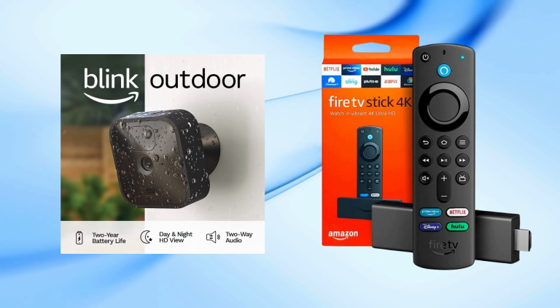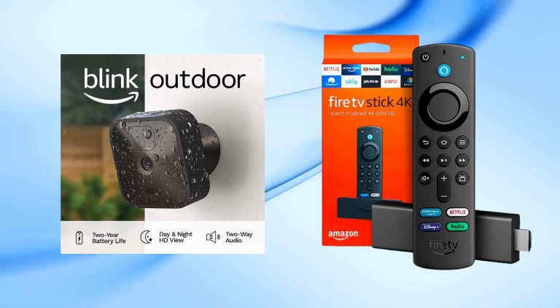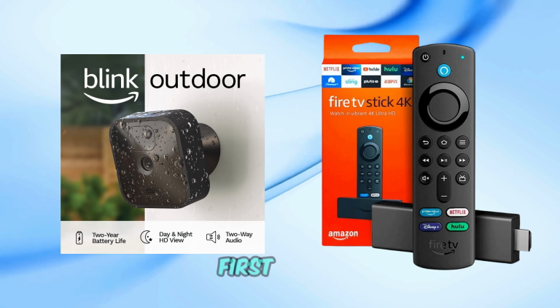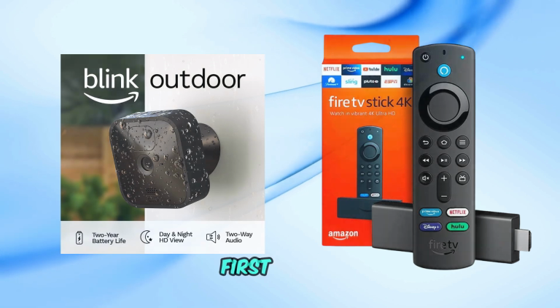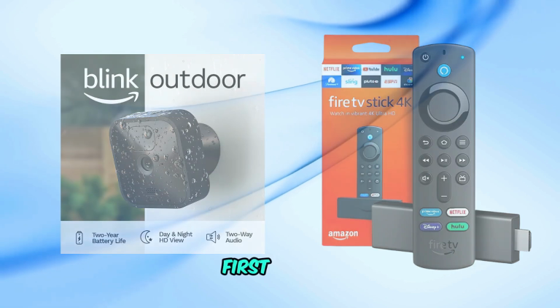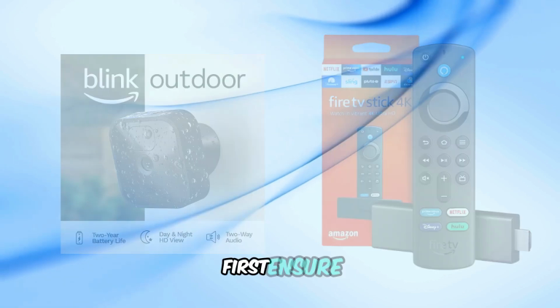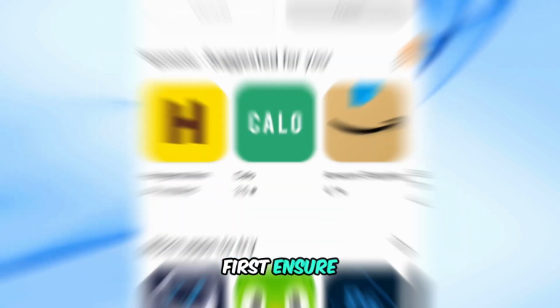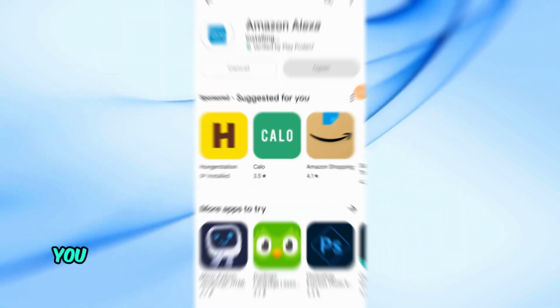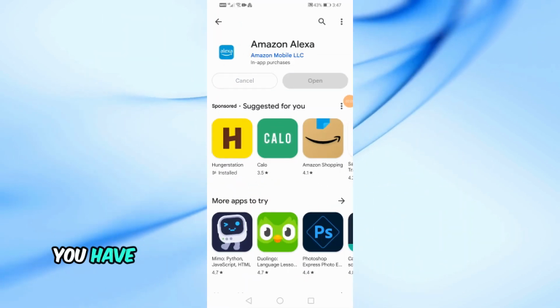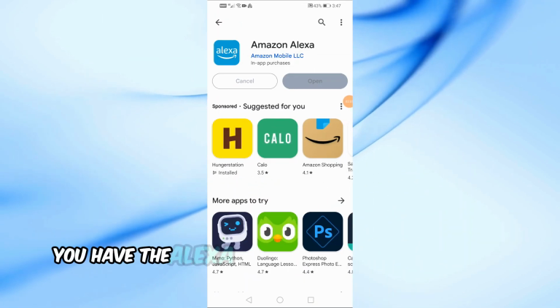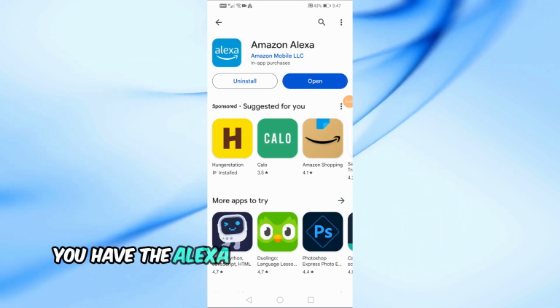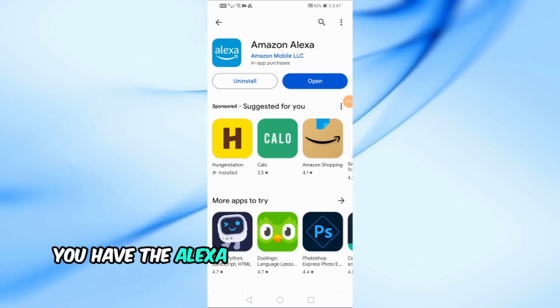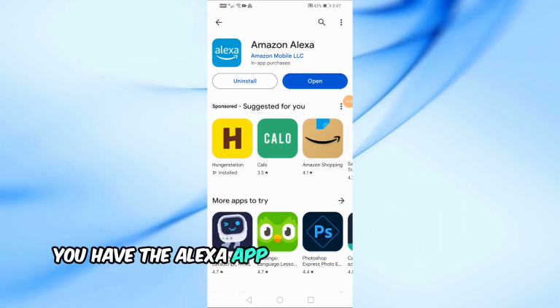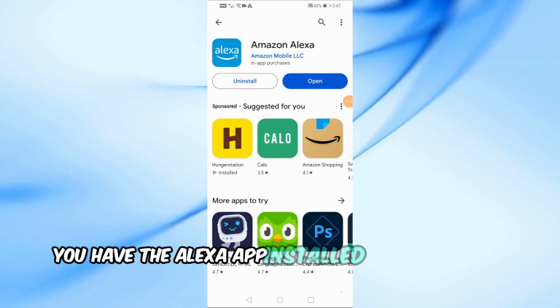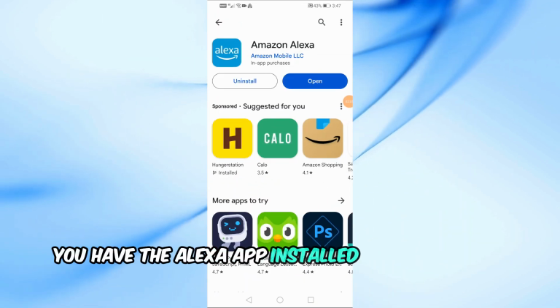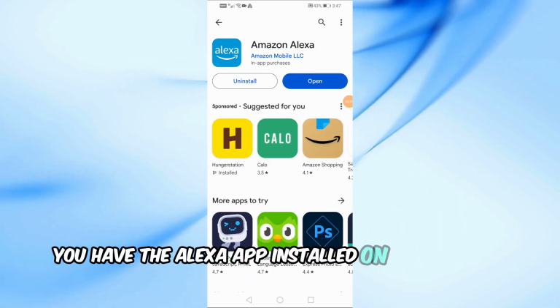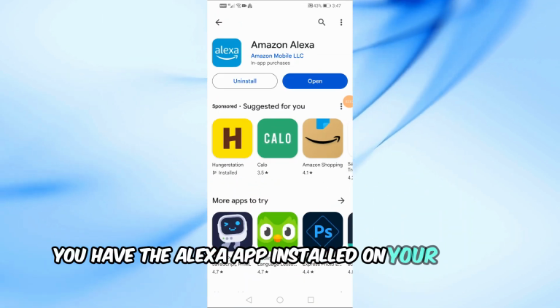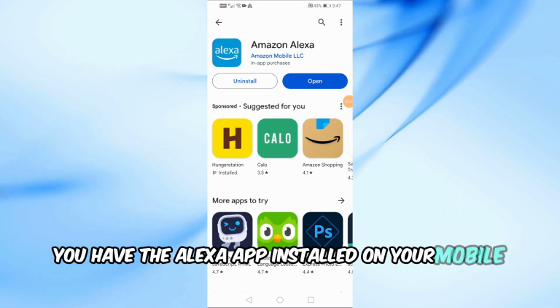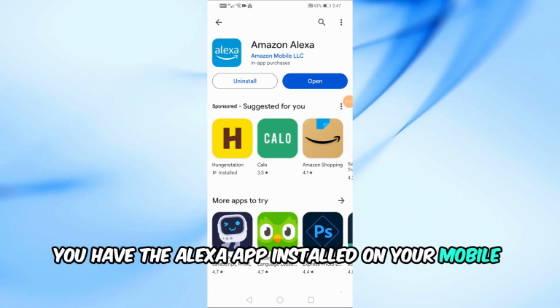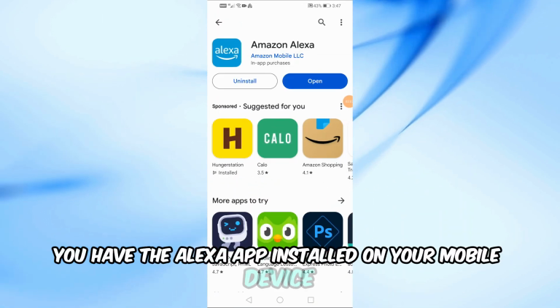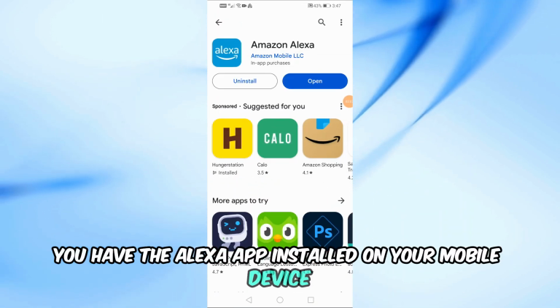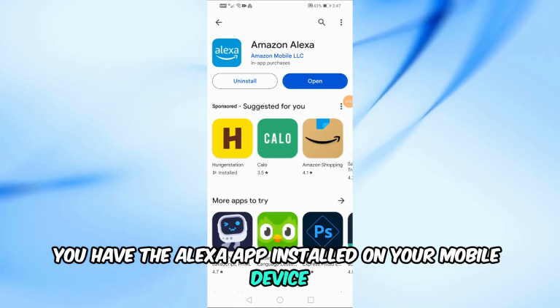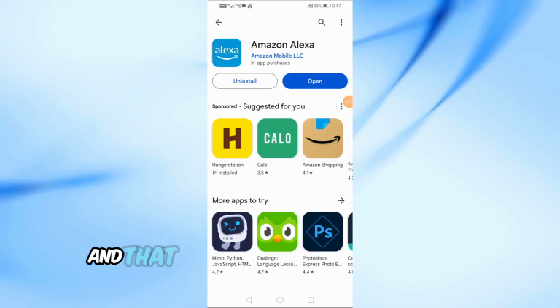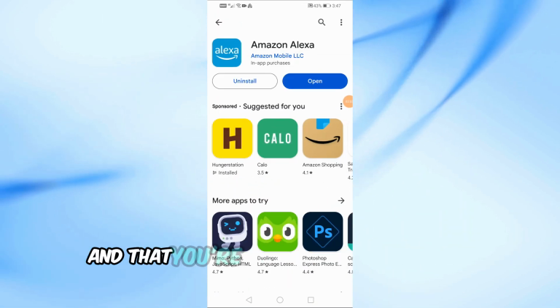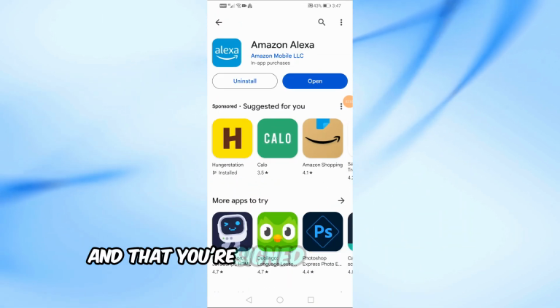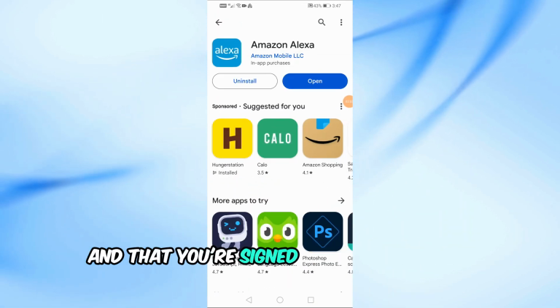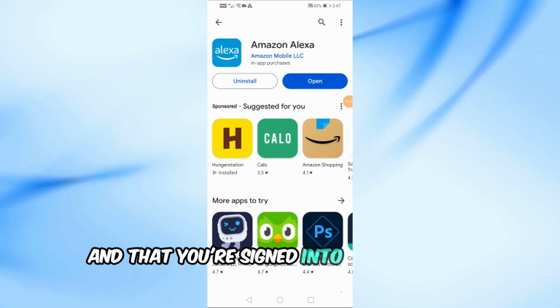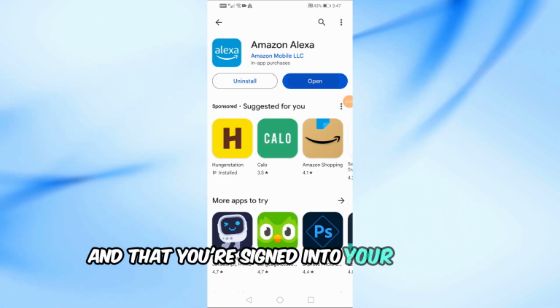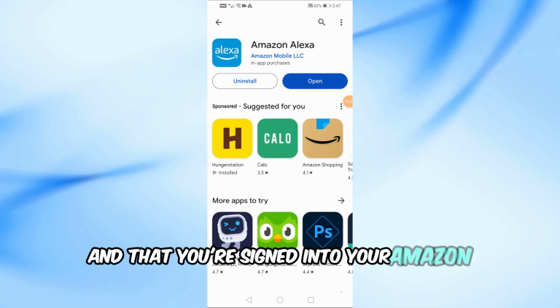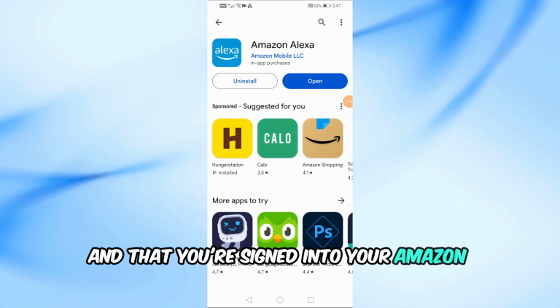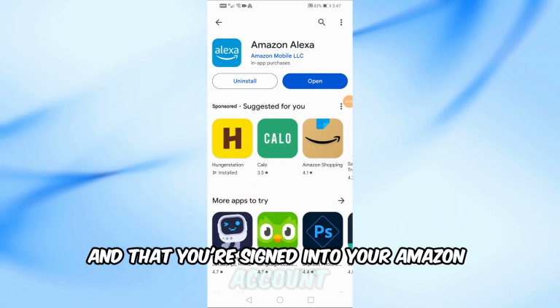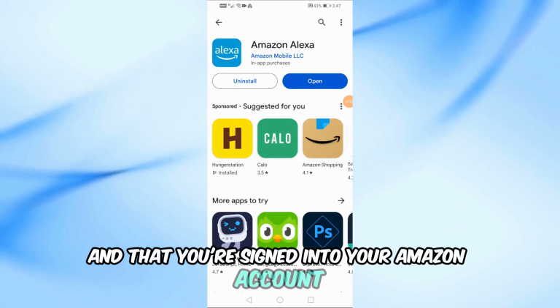First, ensure you have the Alexa app installed on your mobile device and that you're signed into your Amazon account.